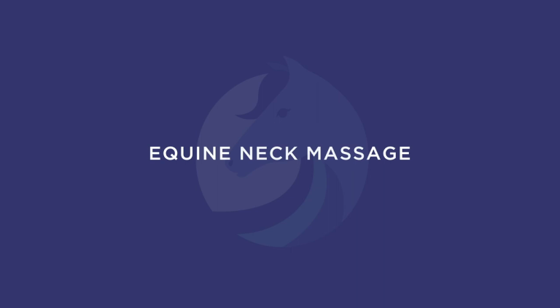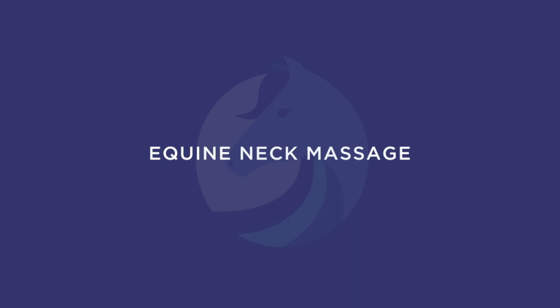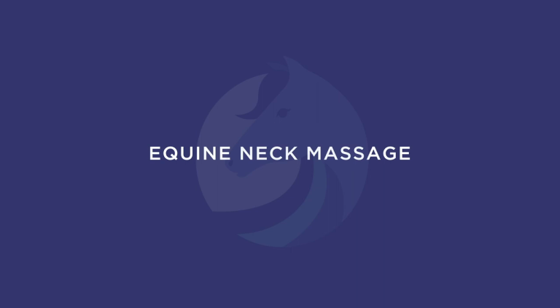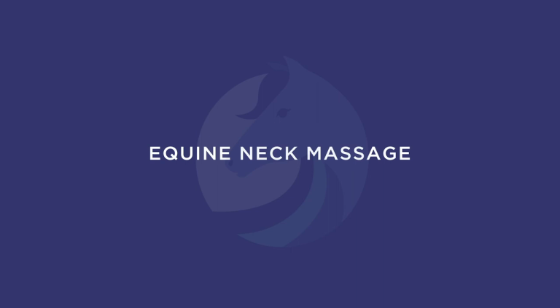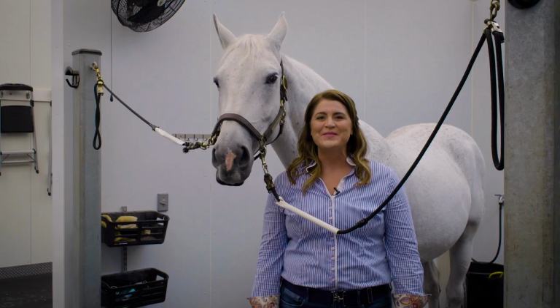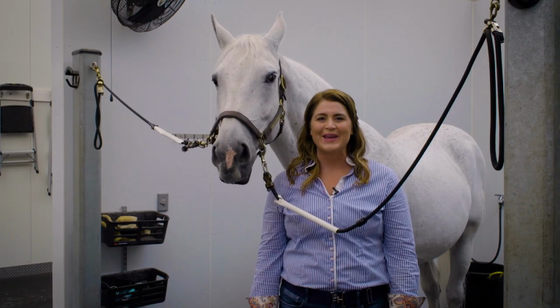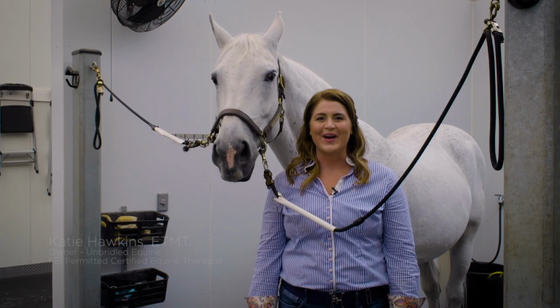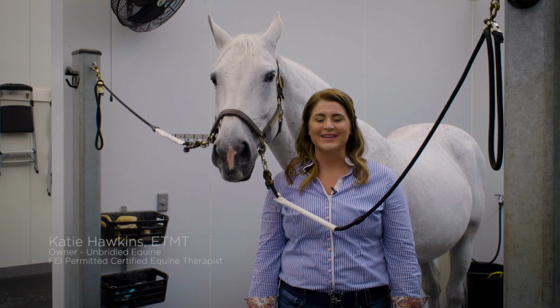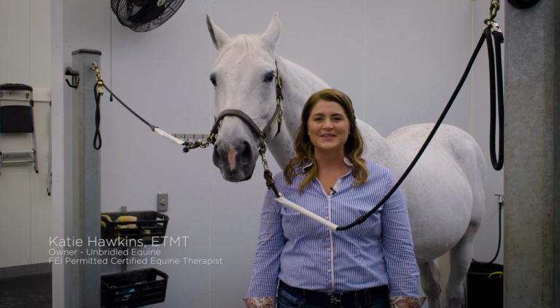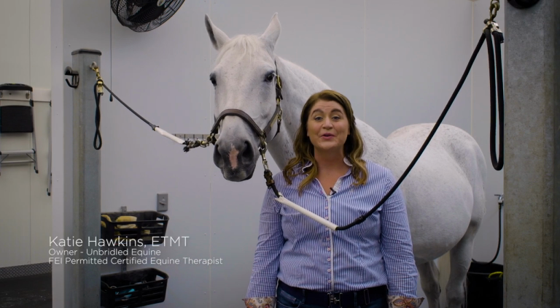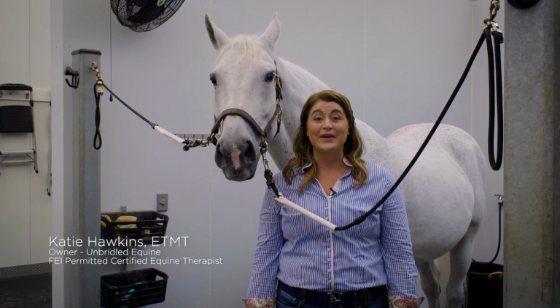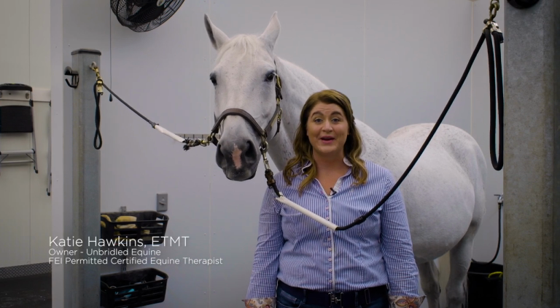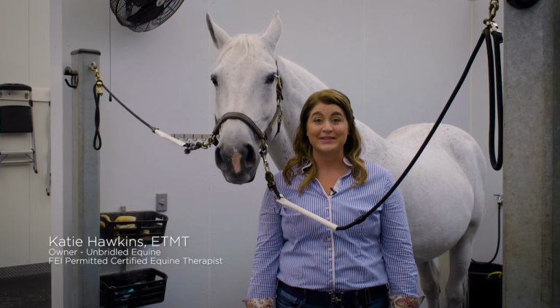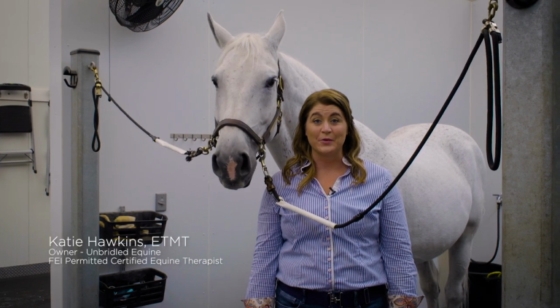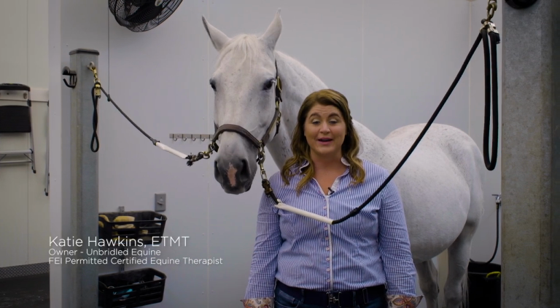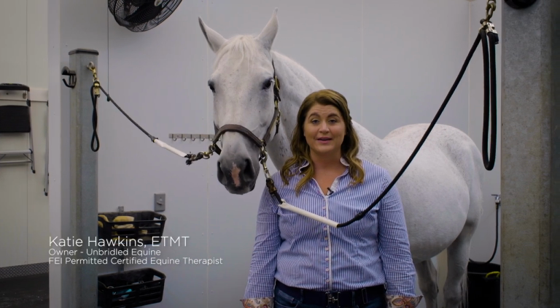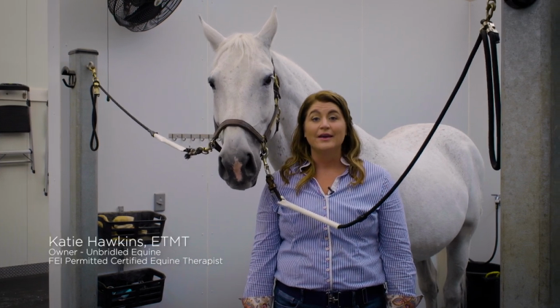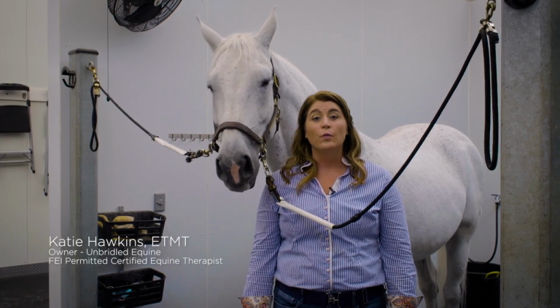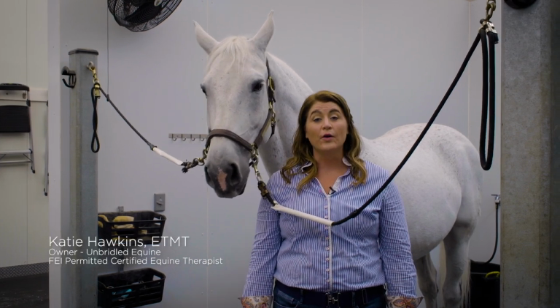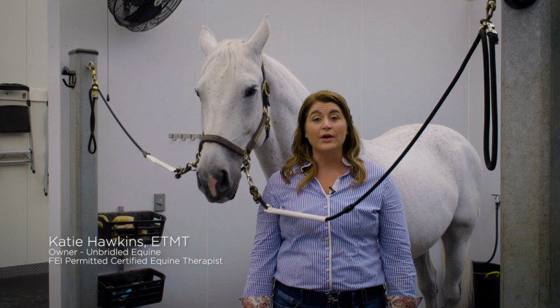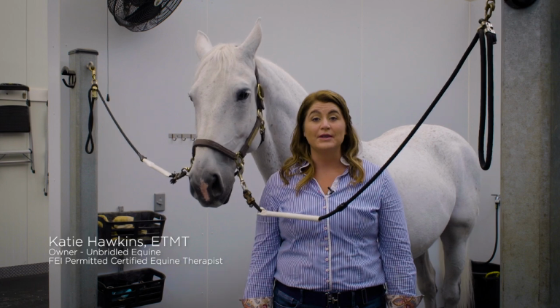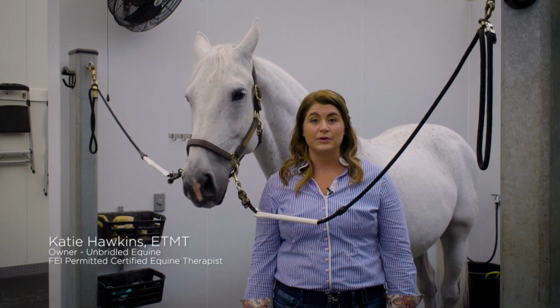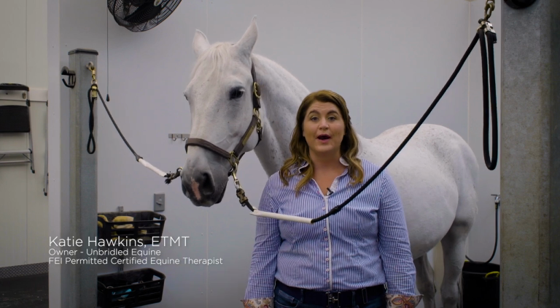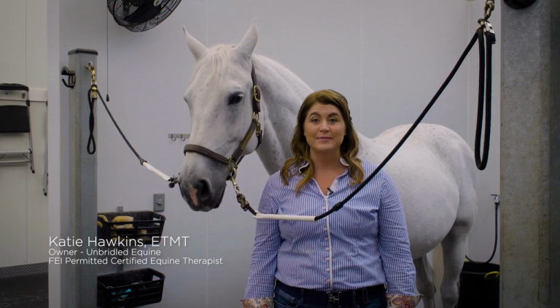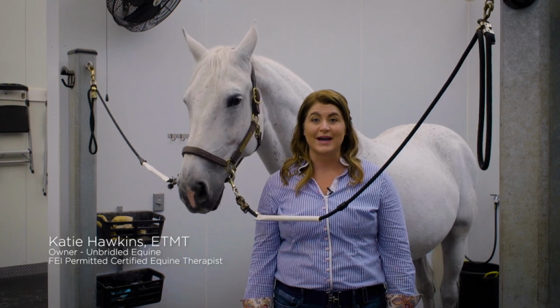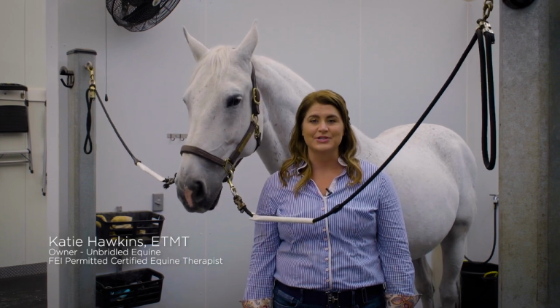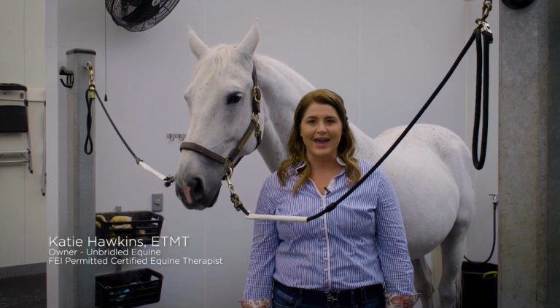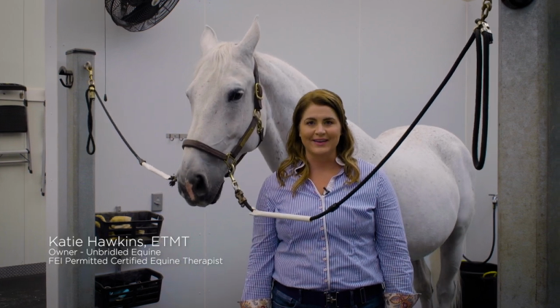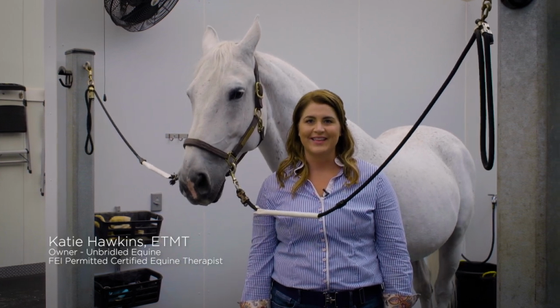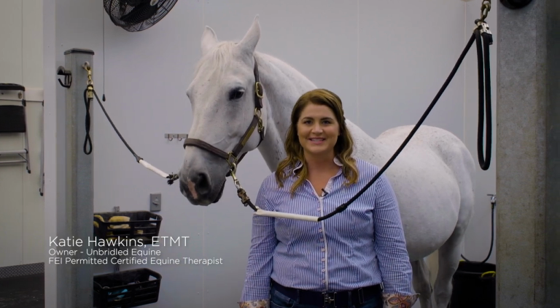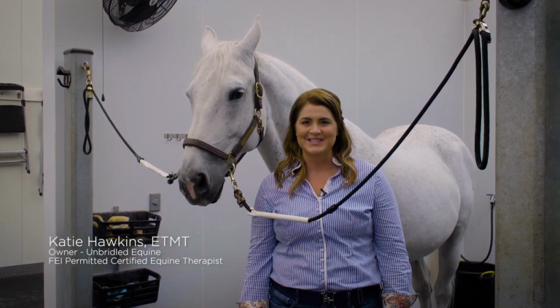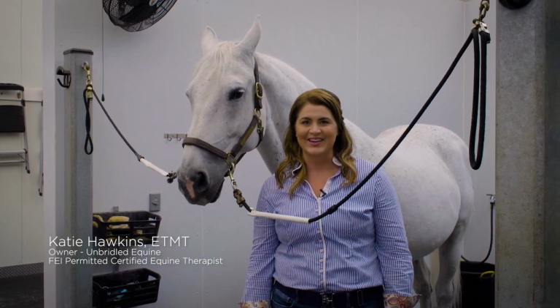Hi, I'm Katie Hawkins, owner of Unbridled Equine. We're going to go into how to massage the neck. Let's get started.